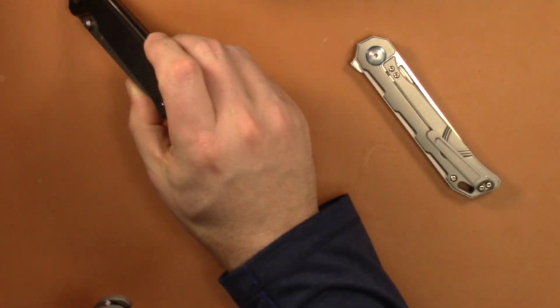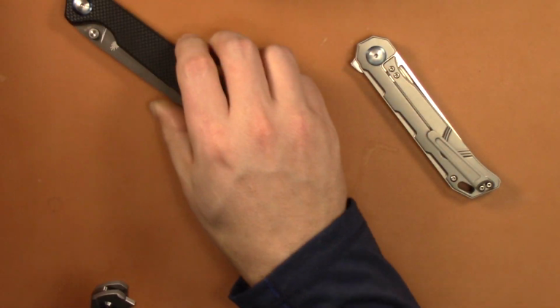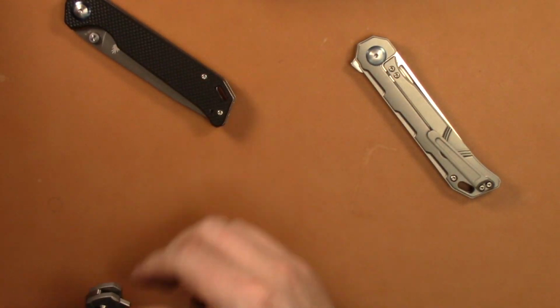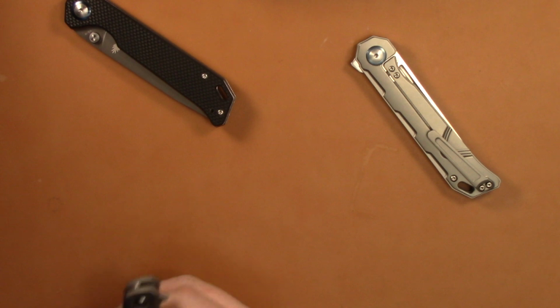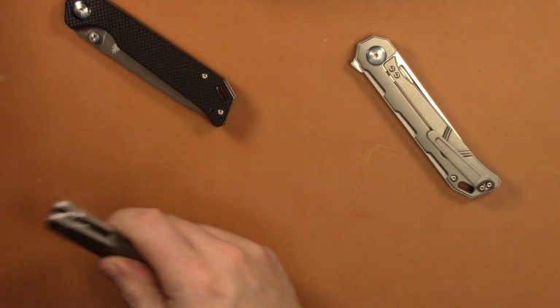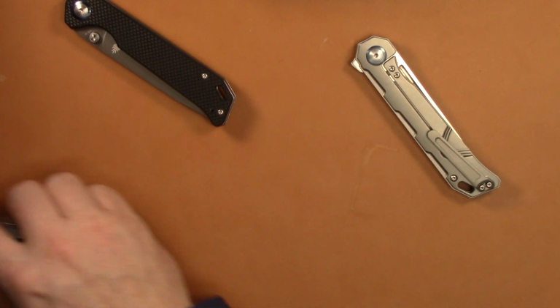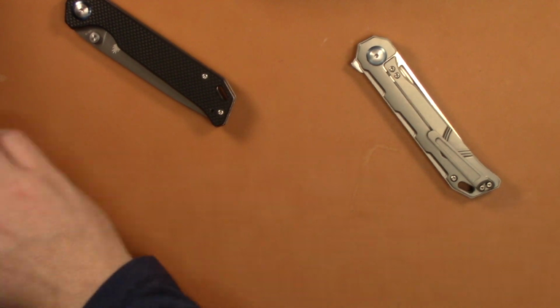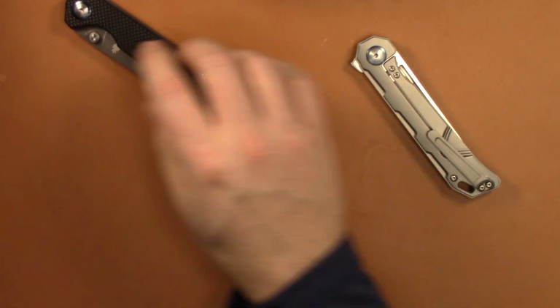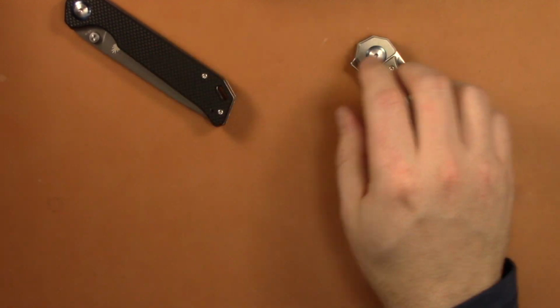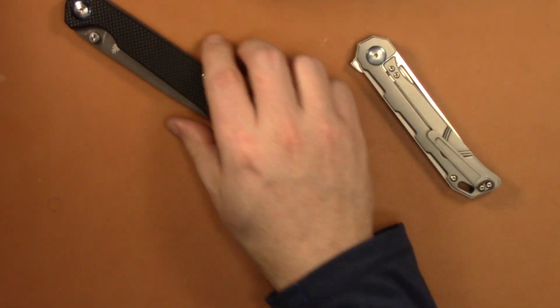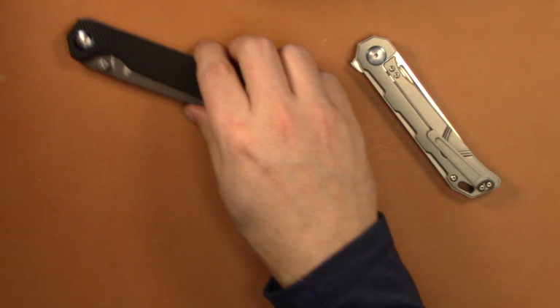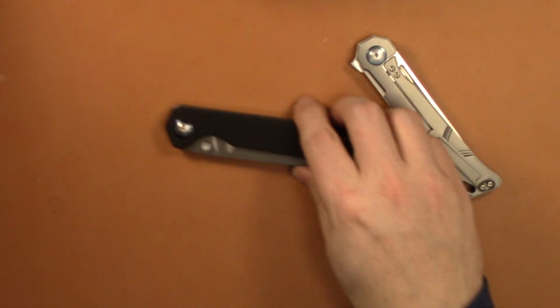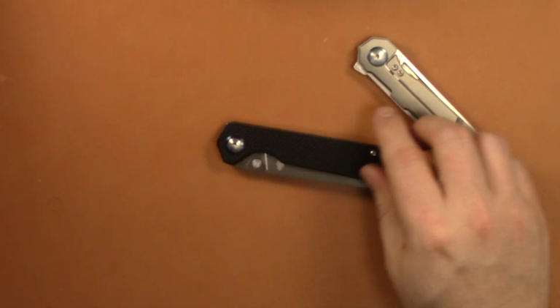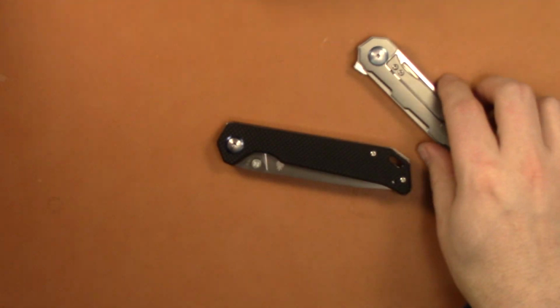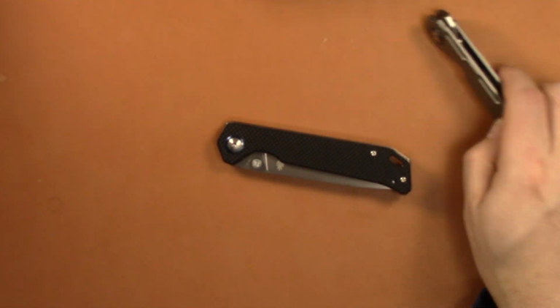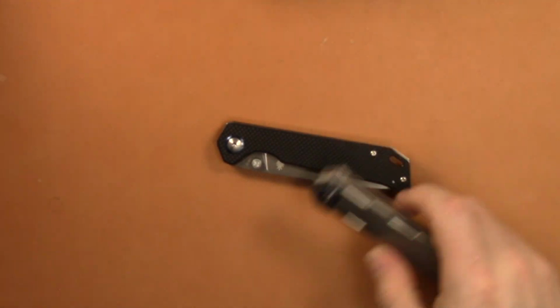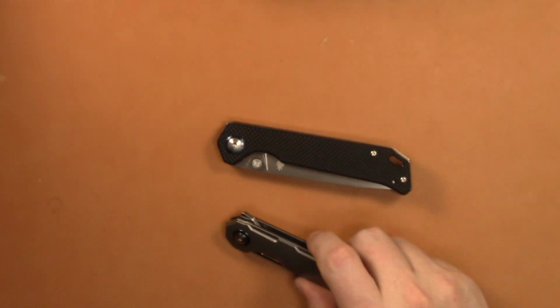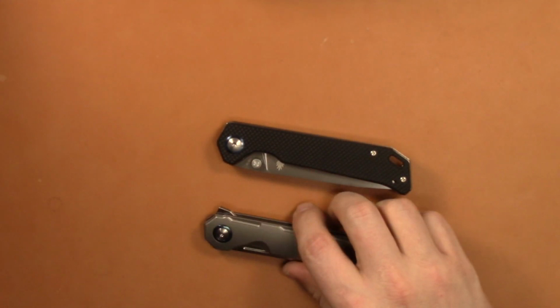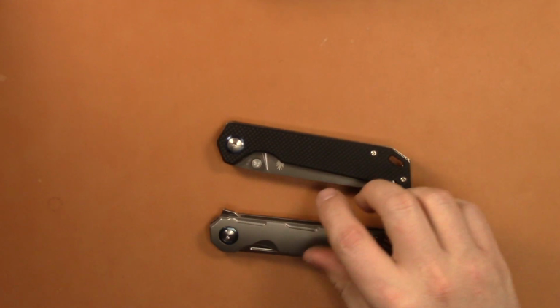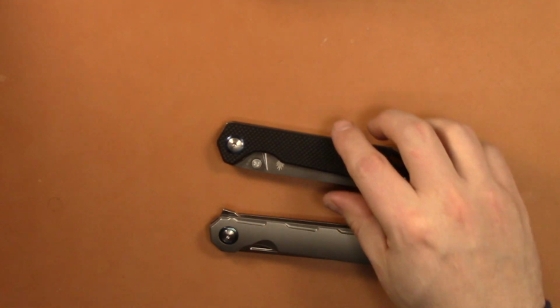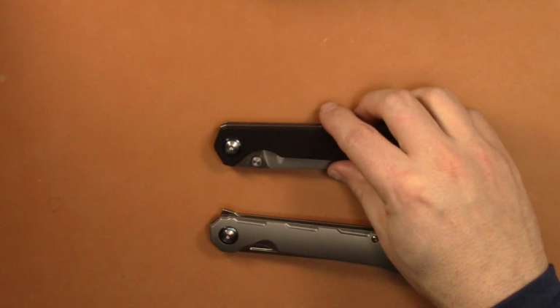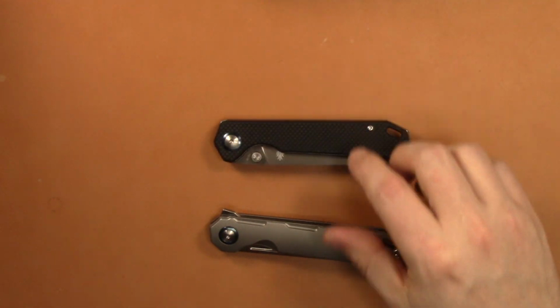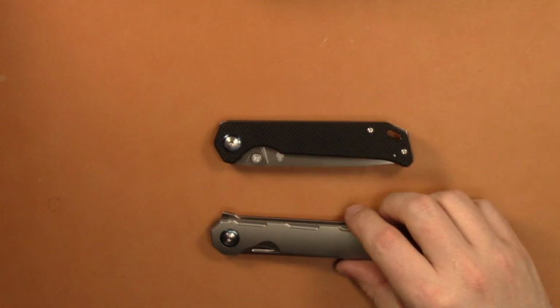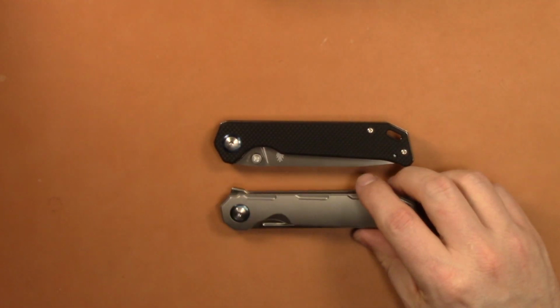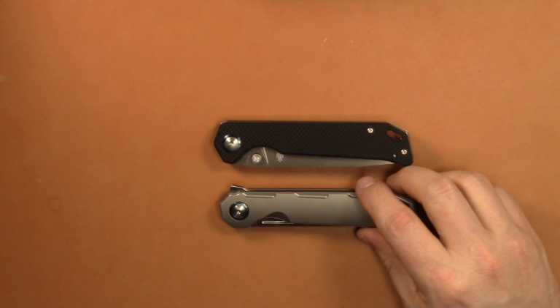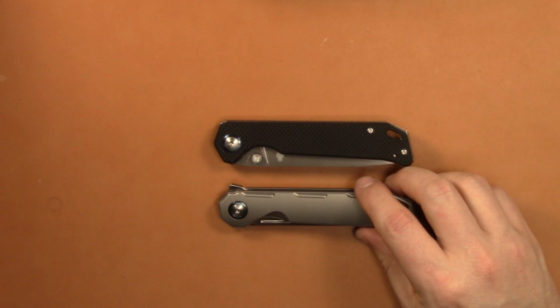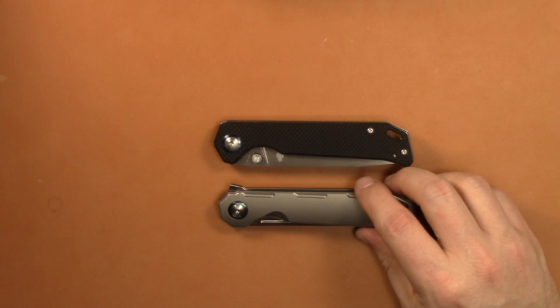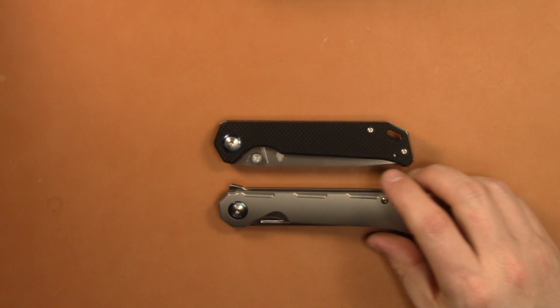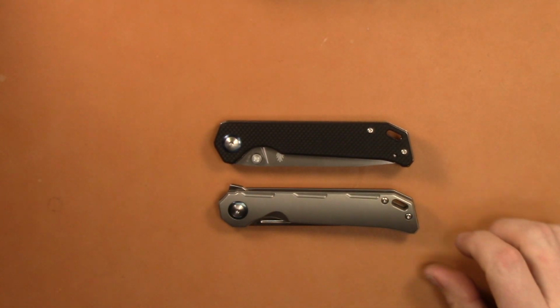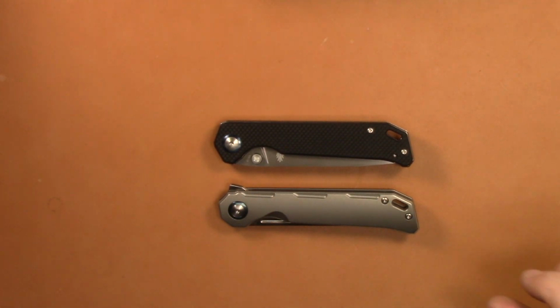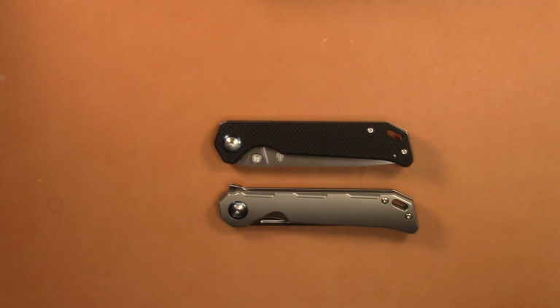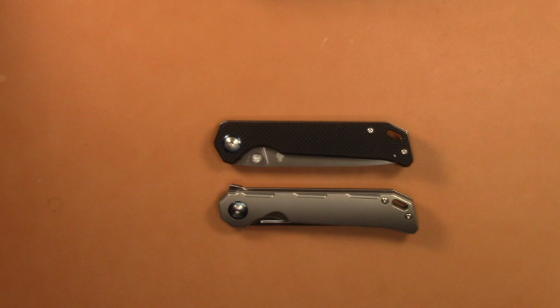That's going to wrap up the video, guys. Any questions or comments on this knife, let me know. See you next time.